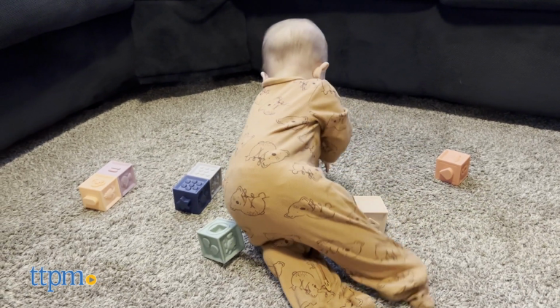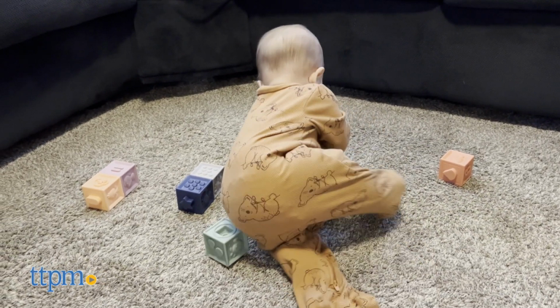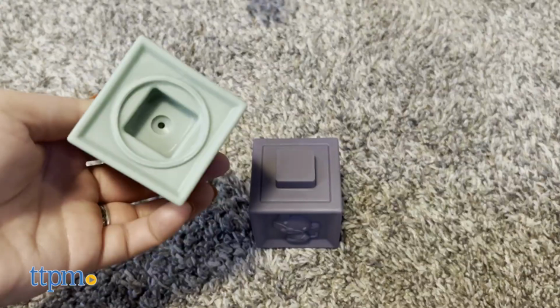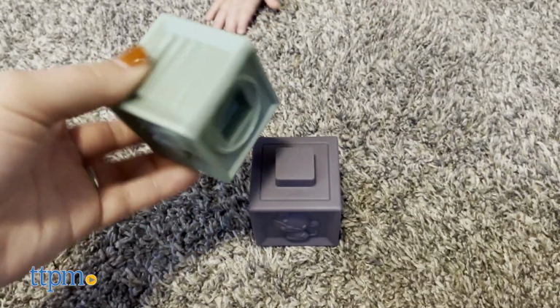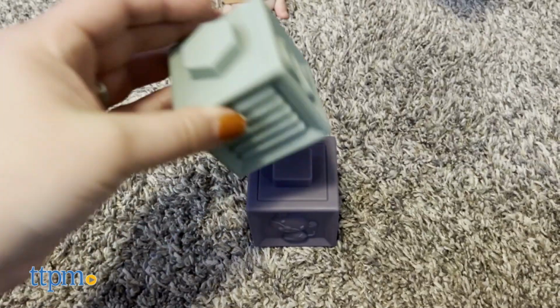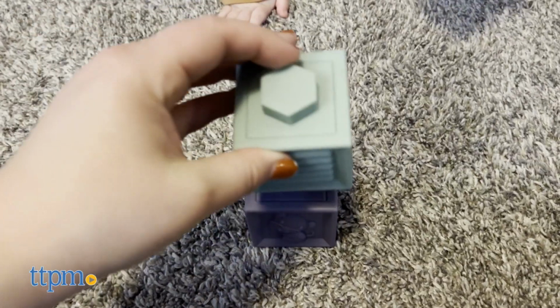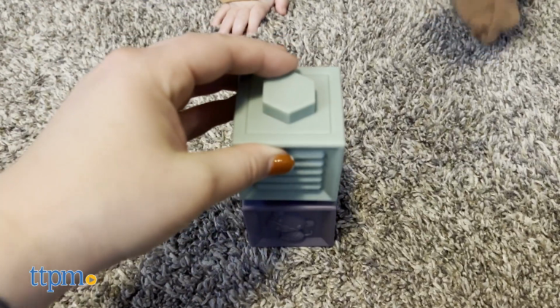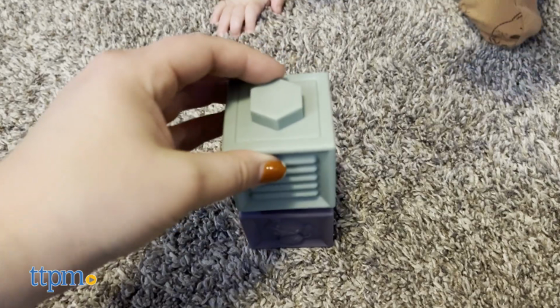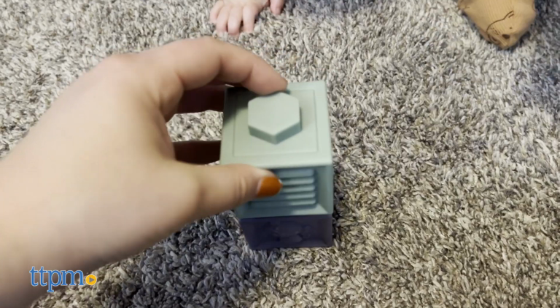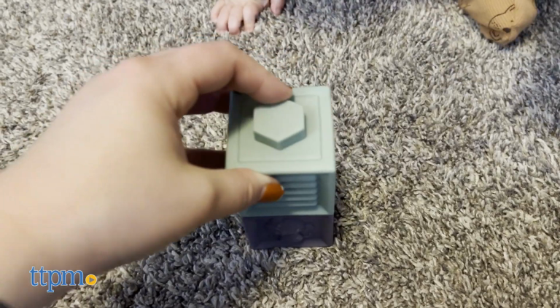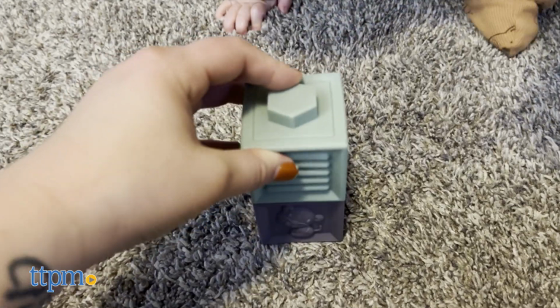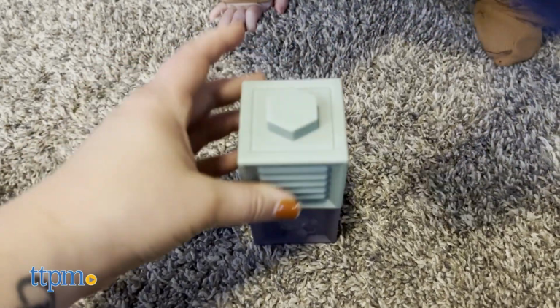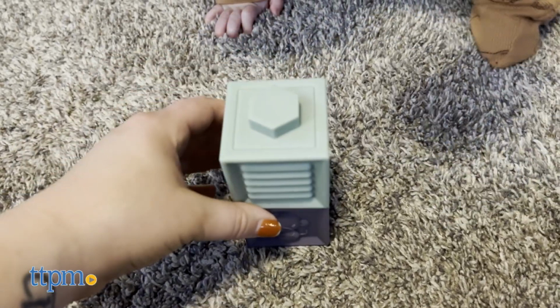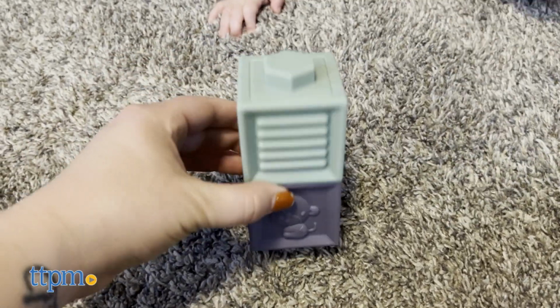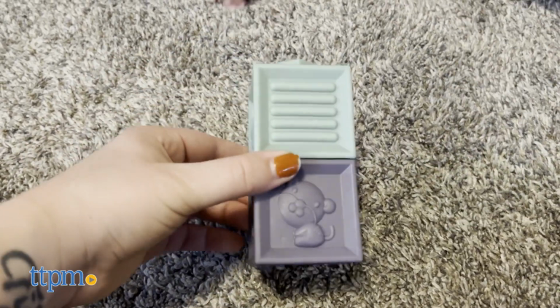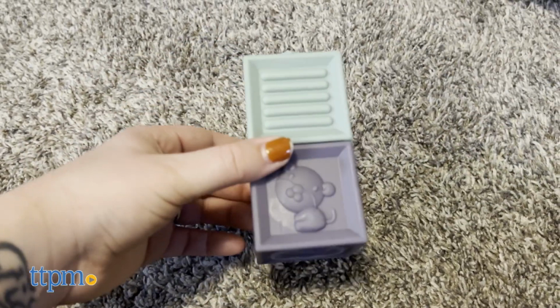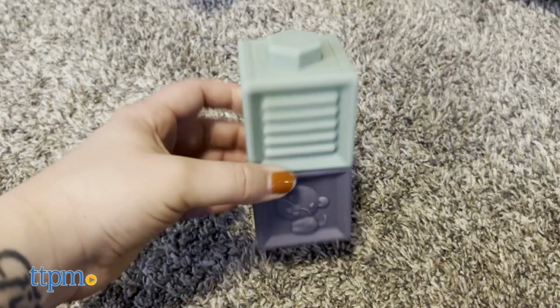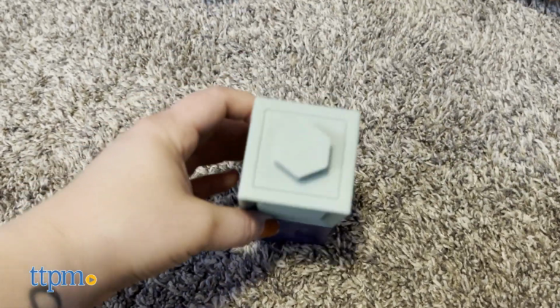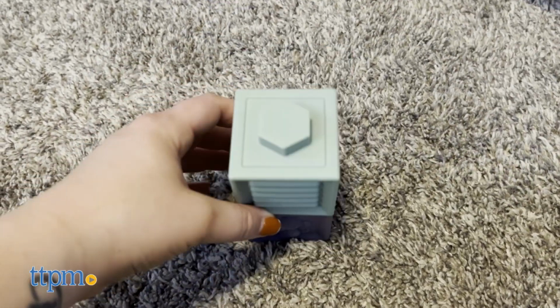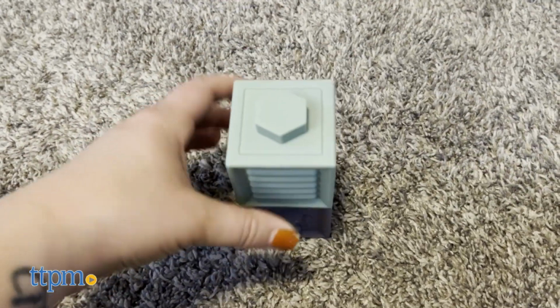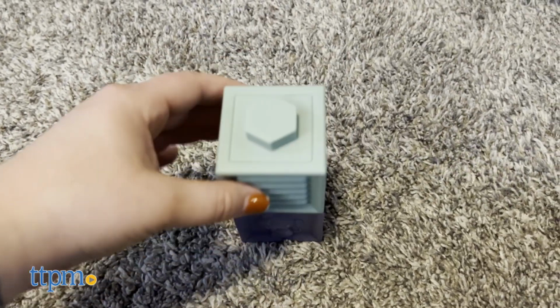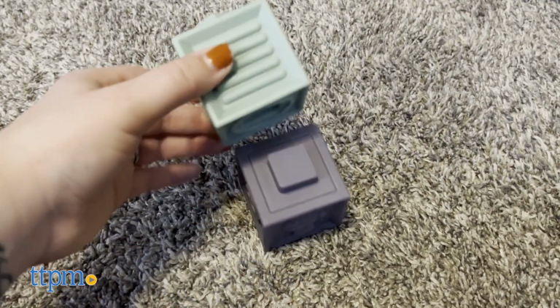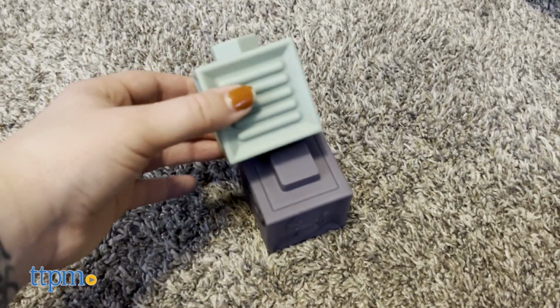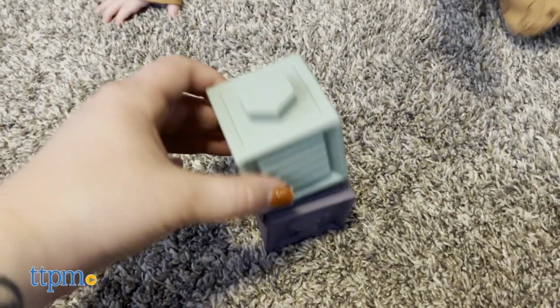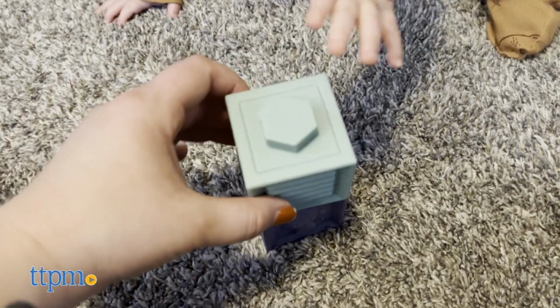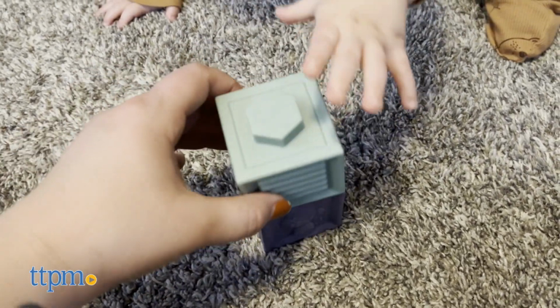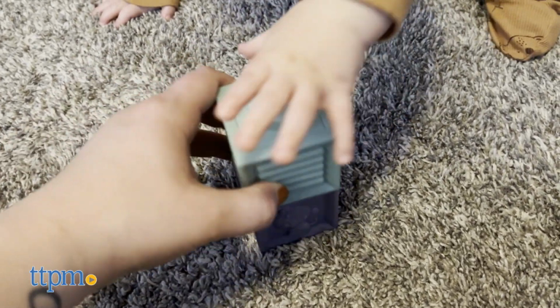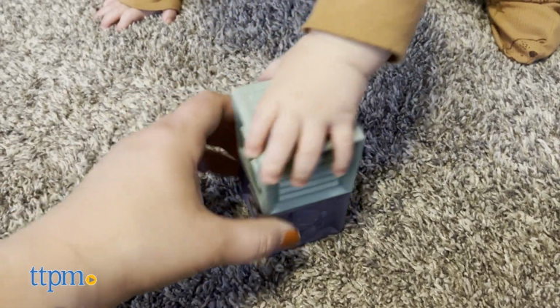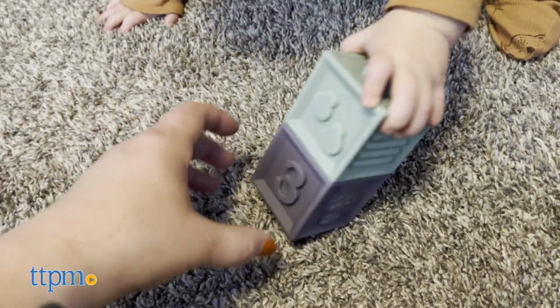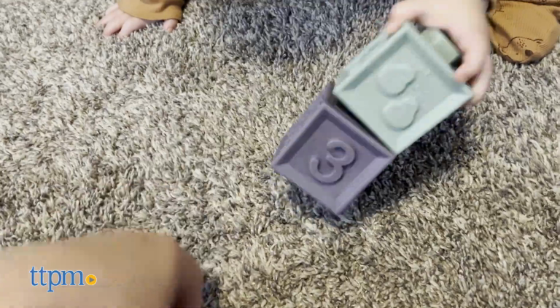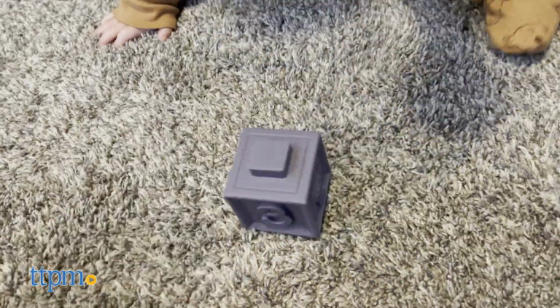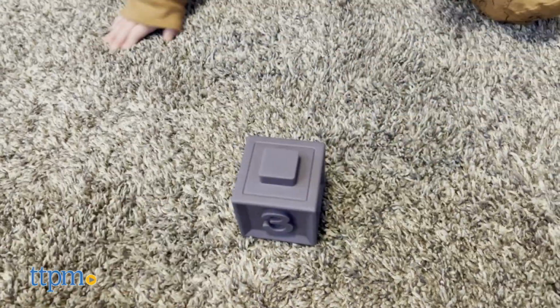He does however knock them down when I stack them. But when stacking some of these blocks, some of them were very hard to put together as they wouldn't stick properly.